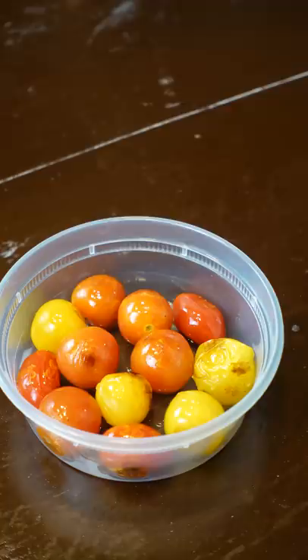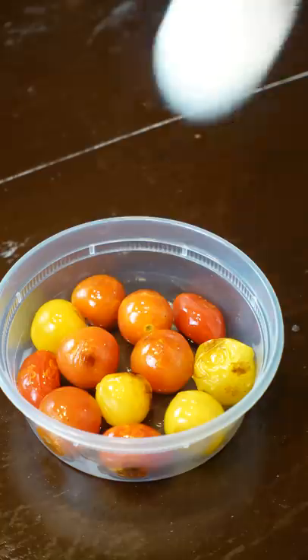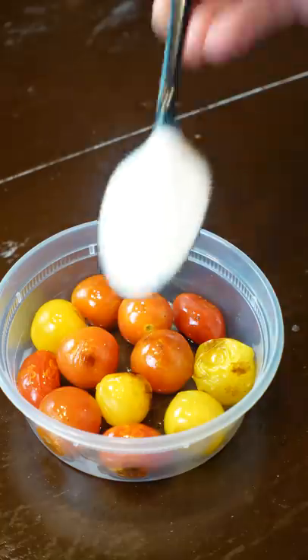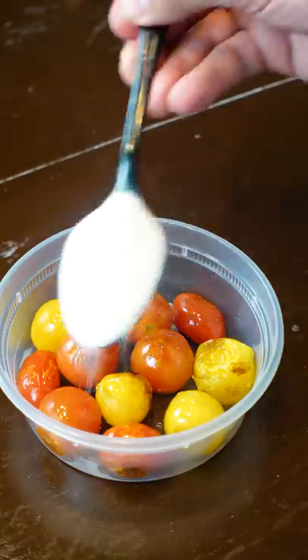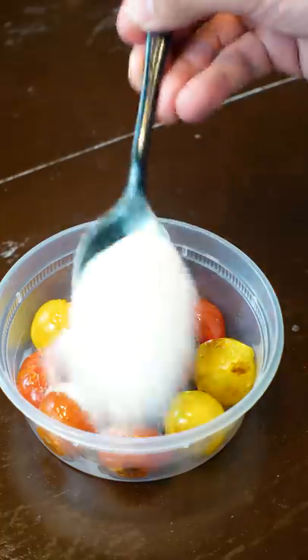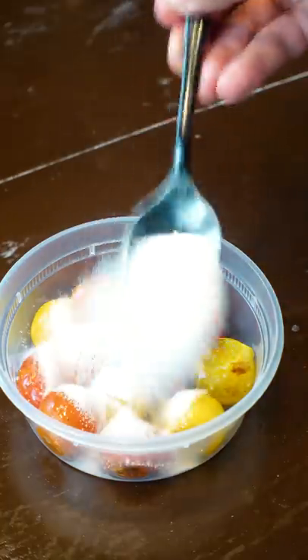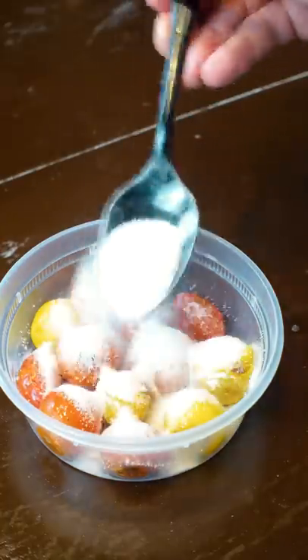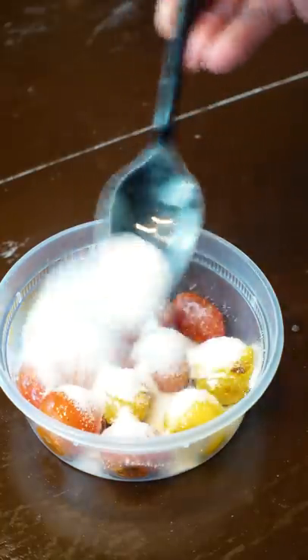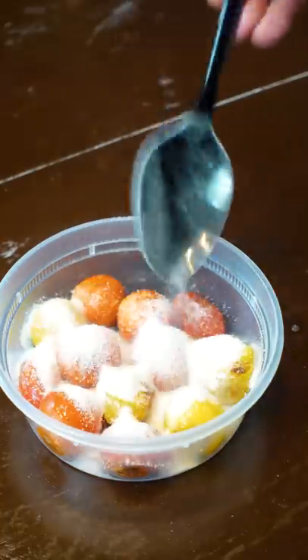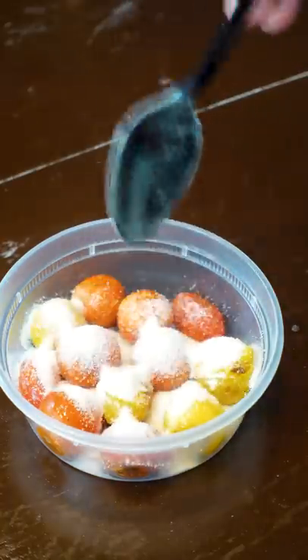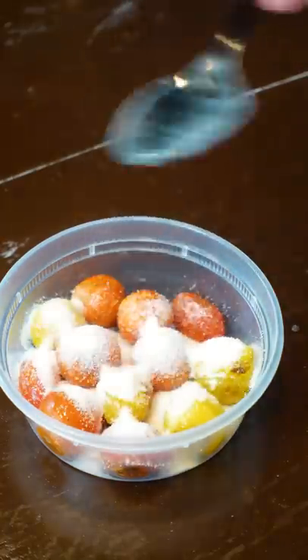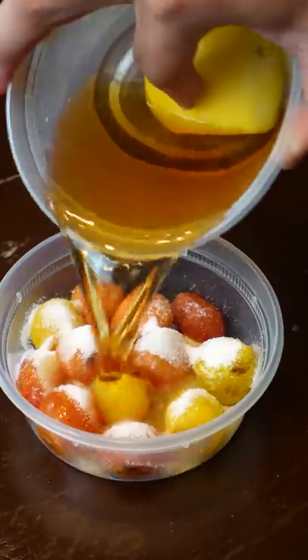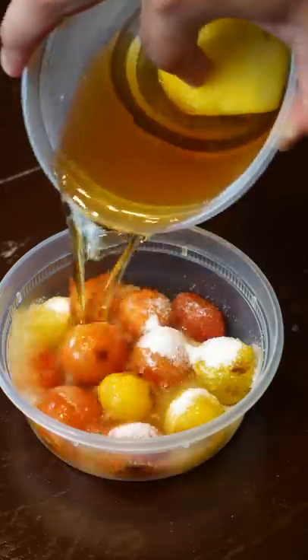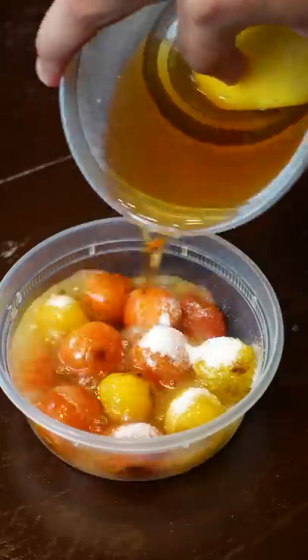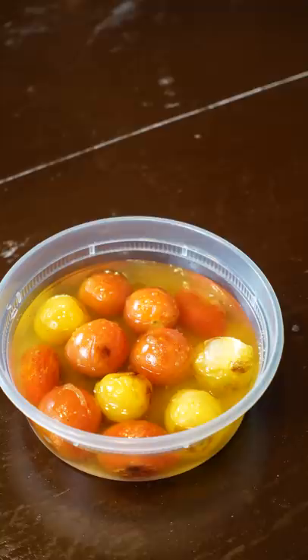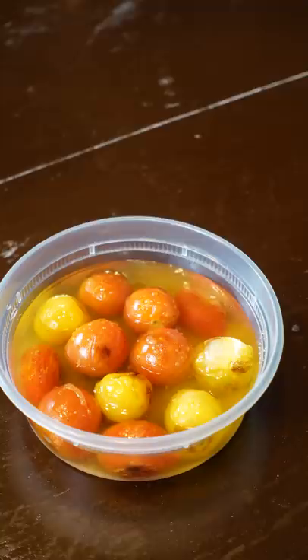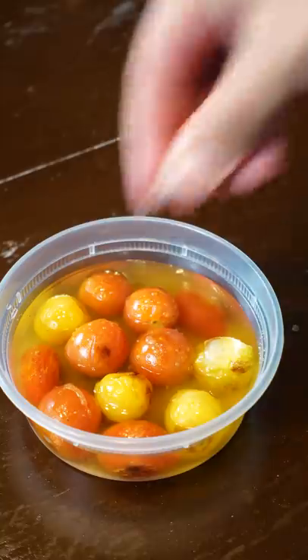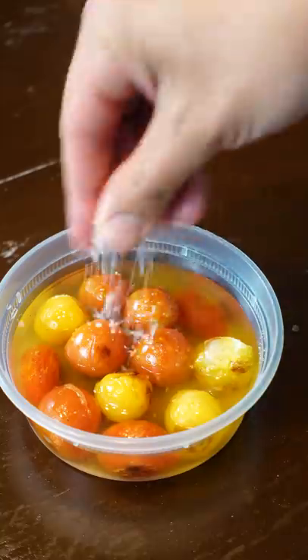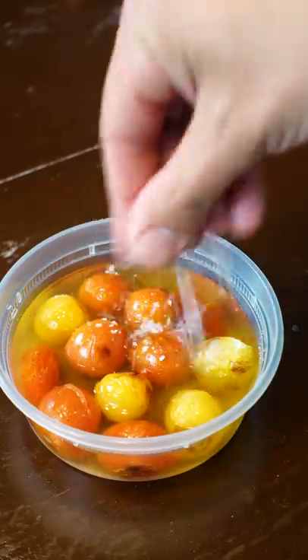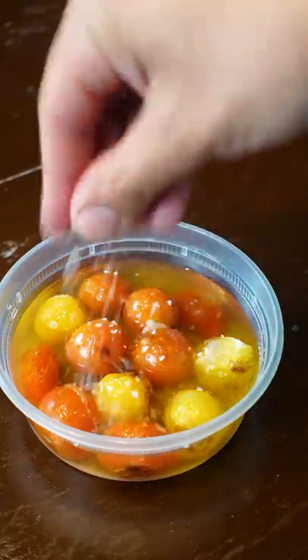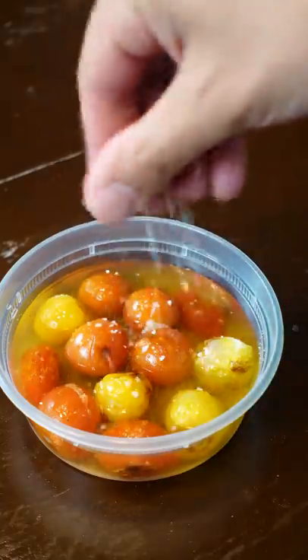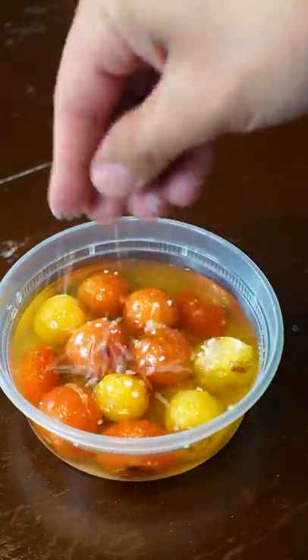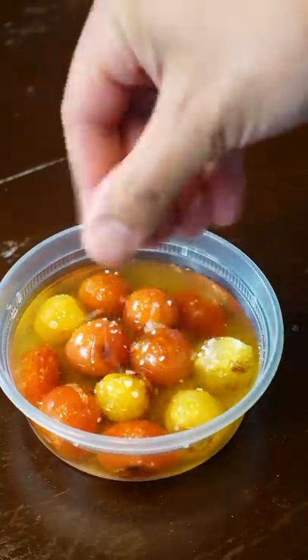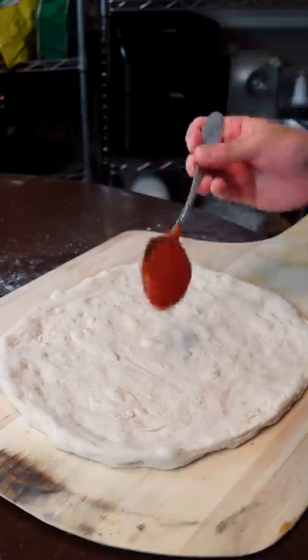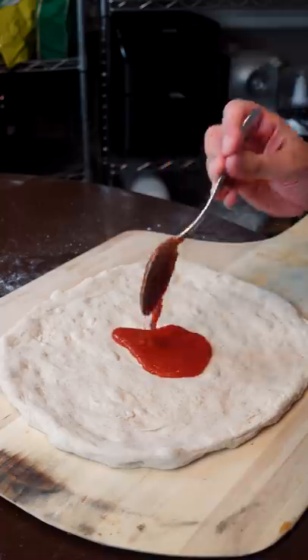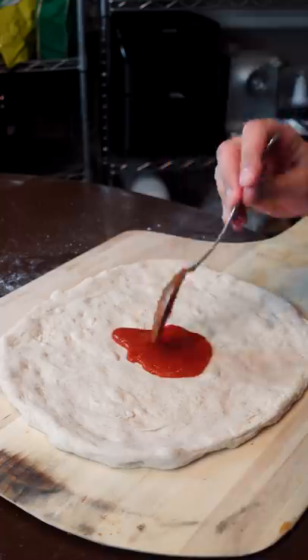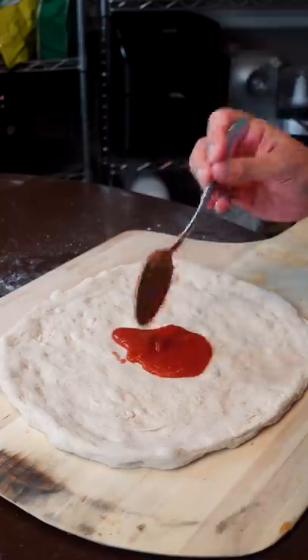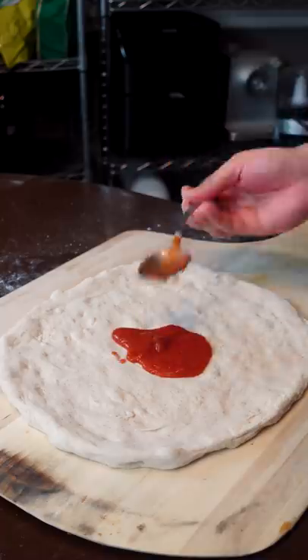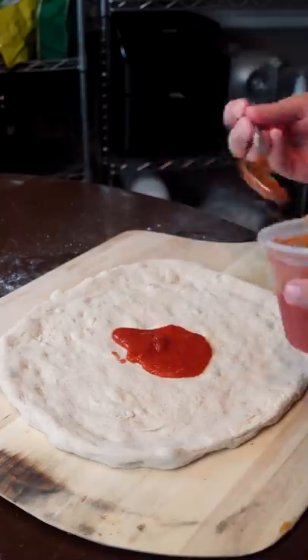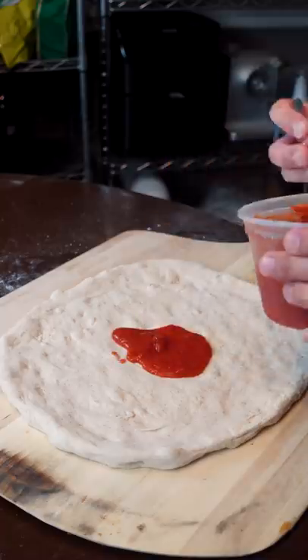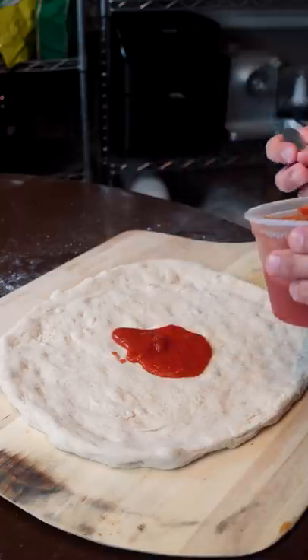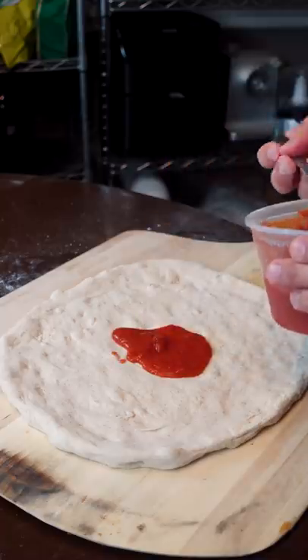Just cover that with equal parts sugar, vinegar, and a big pinch of salt. Then a little red sauce on there.